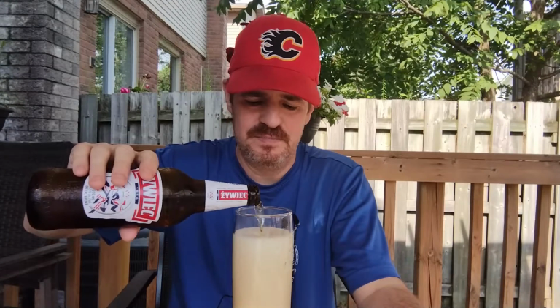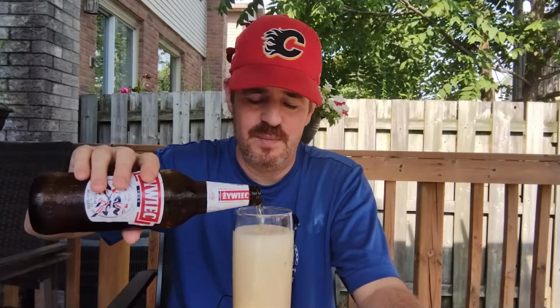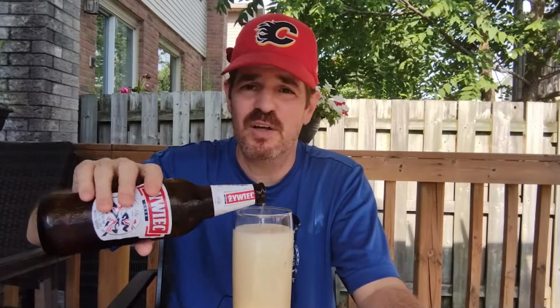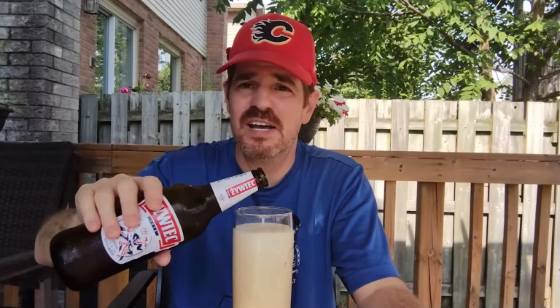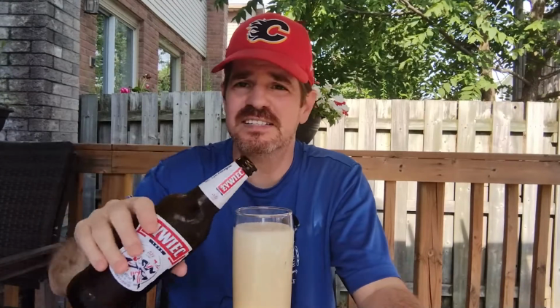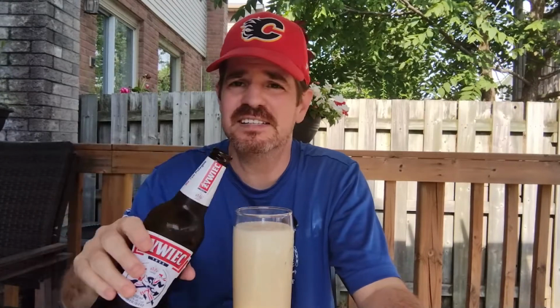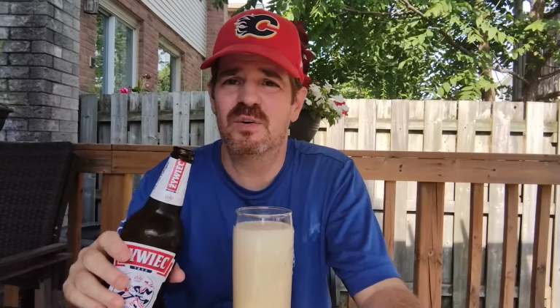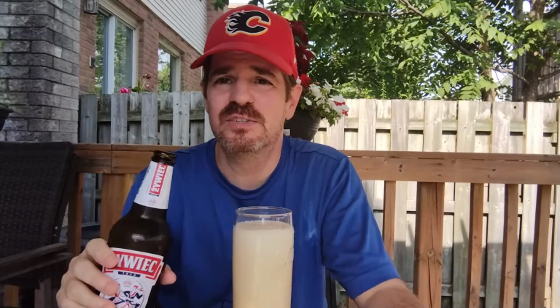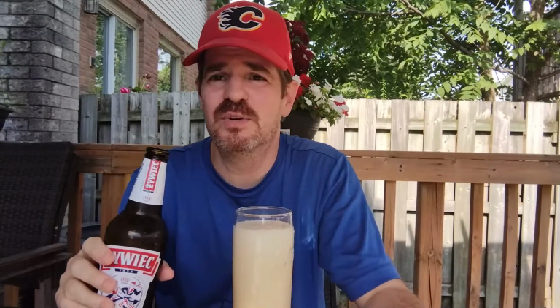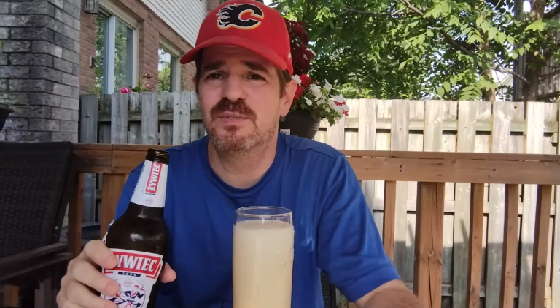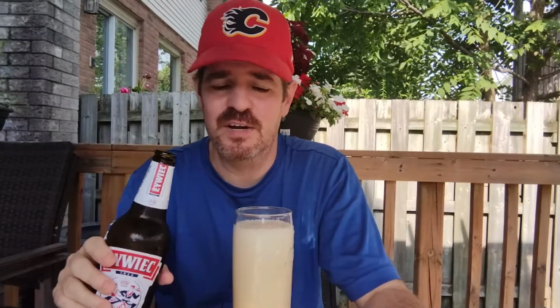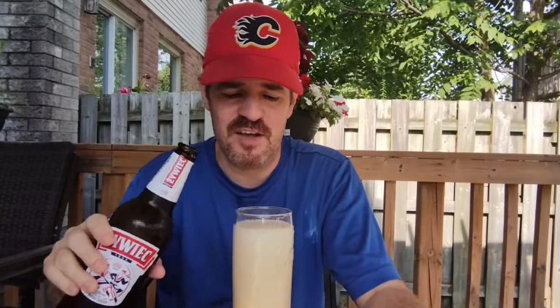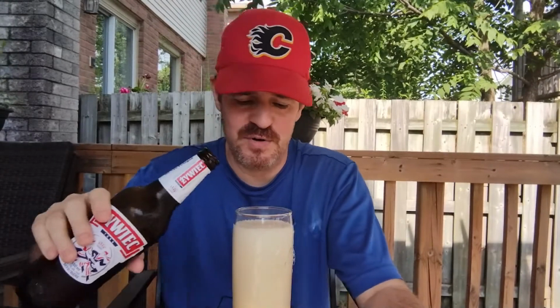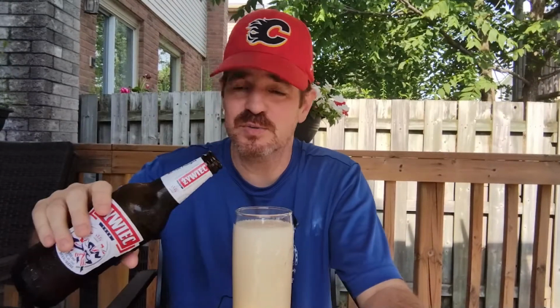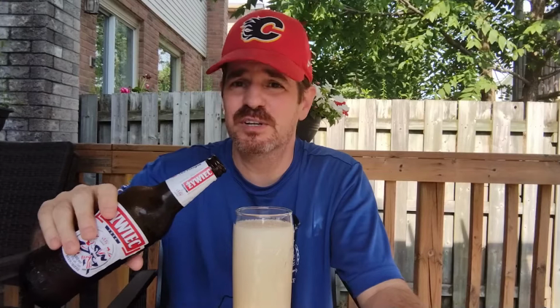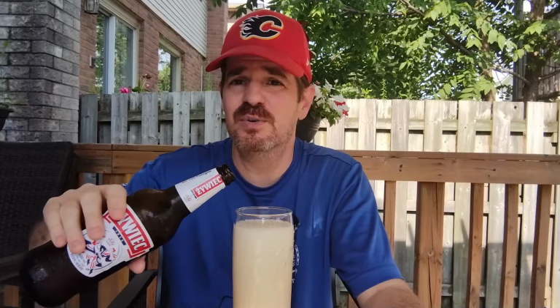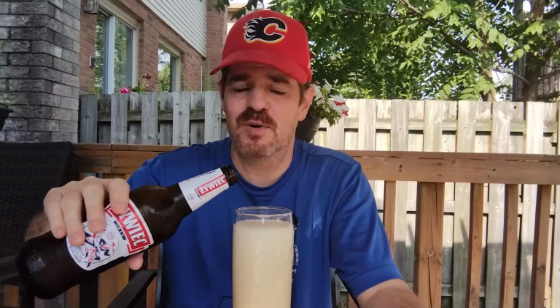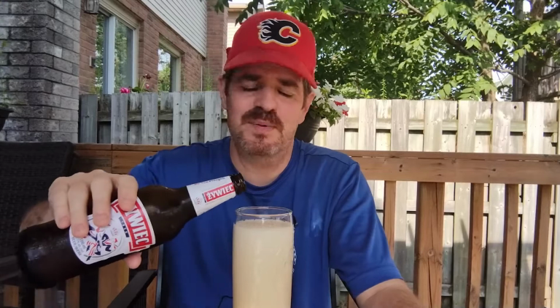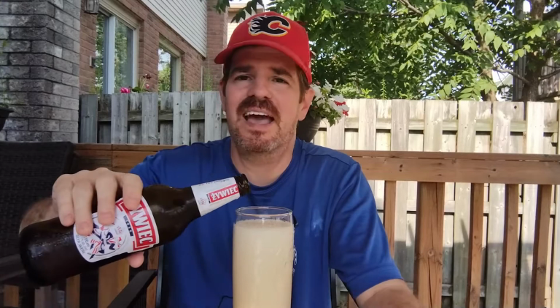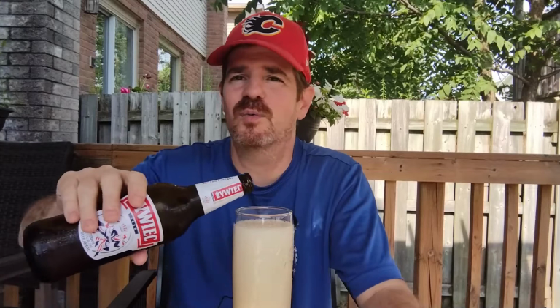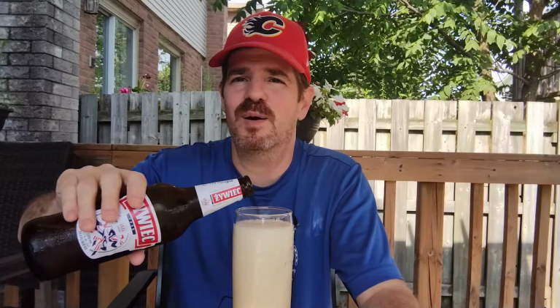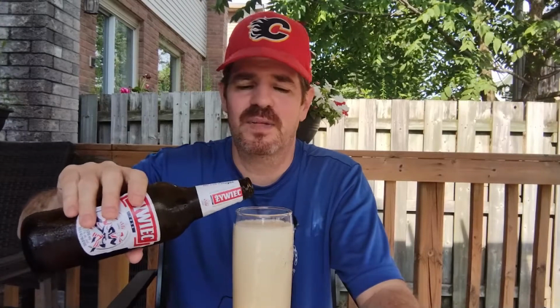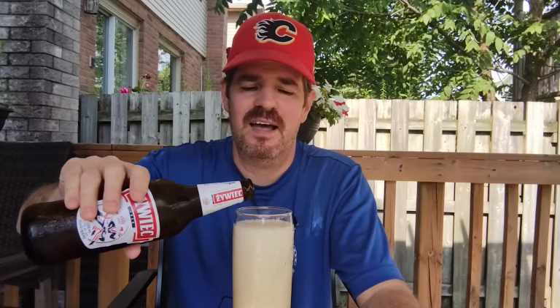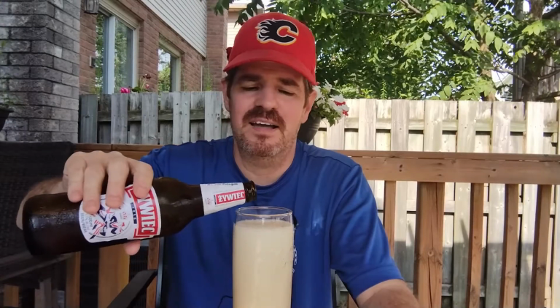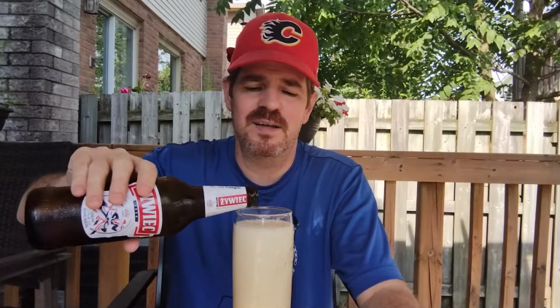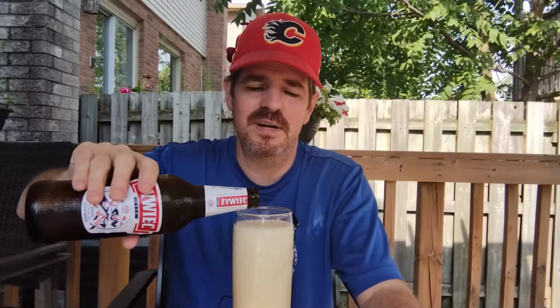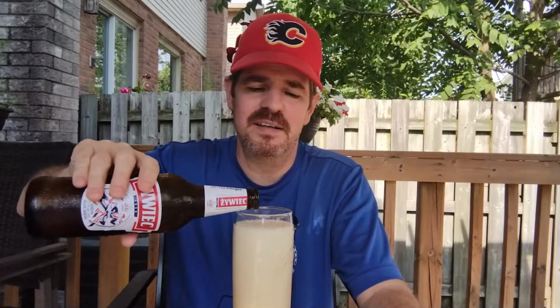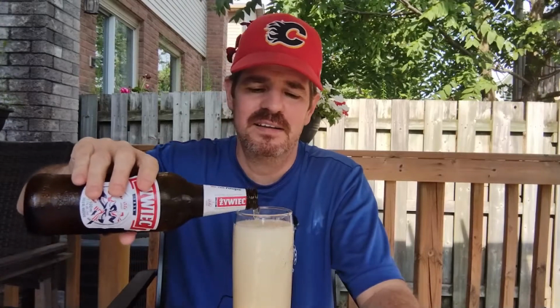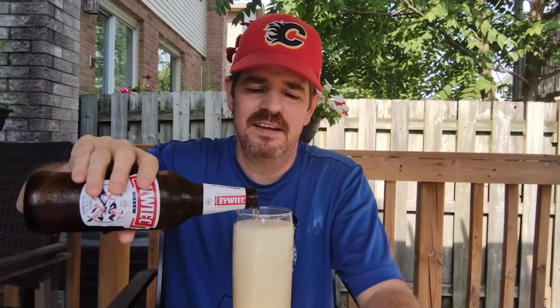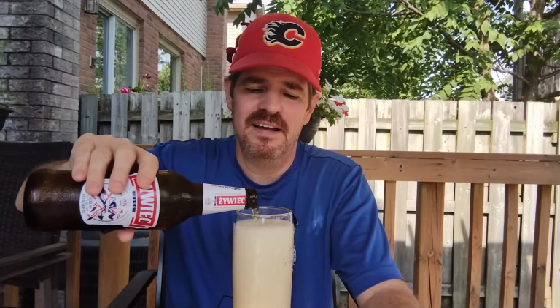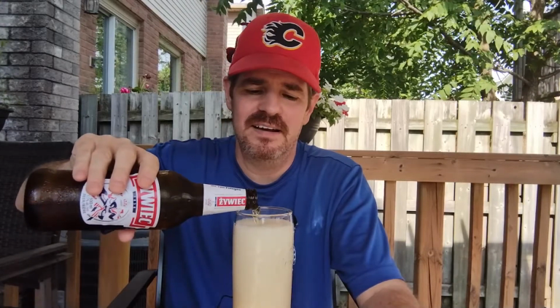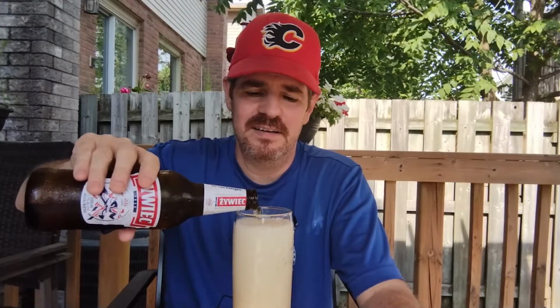He apologized because he said, 'I know it's not really a craft beer, but can you do it for me?' I said, 'Yeah, no problem. I got you buddy.'